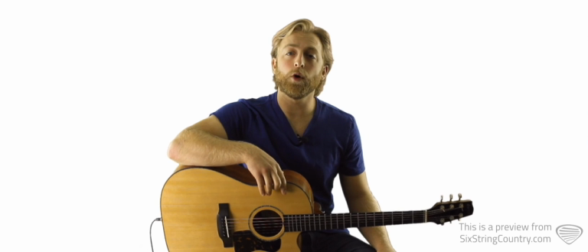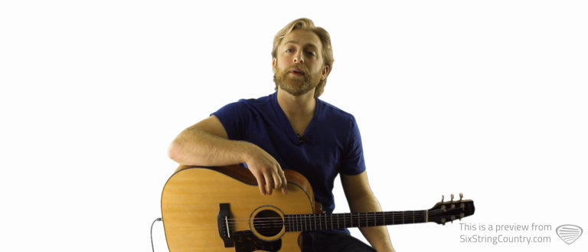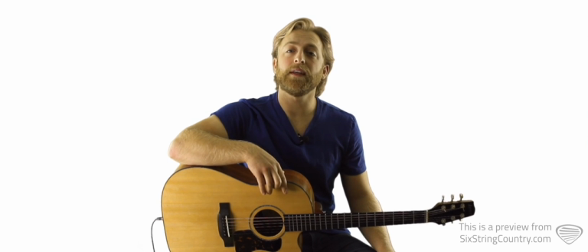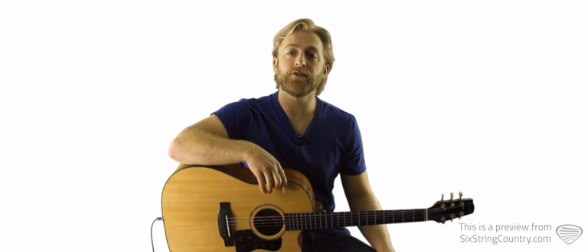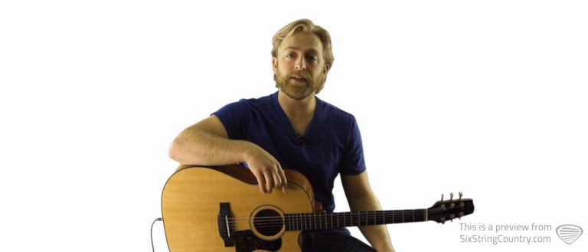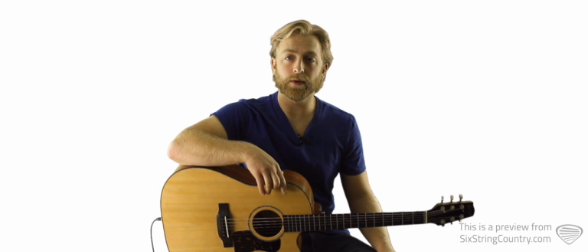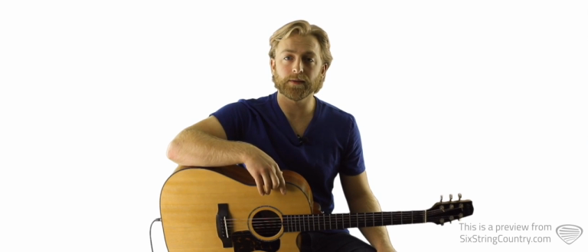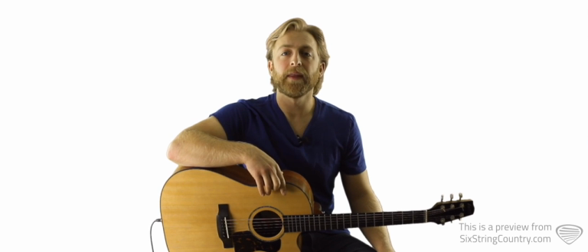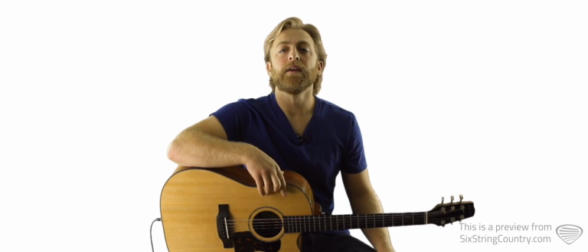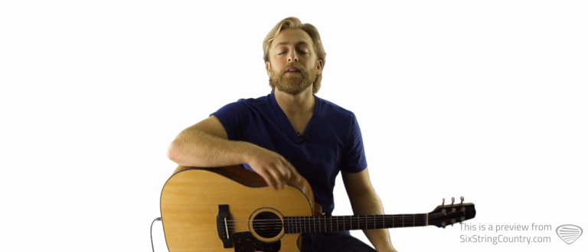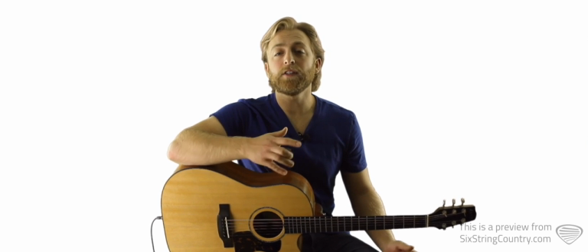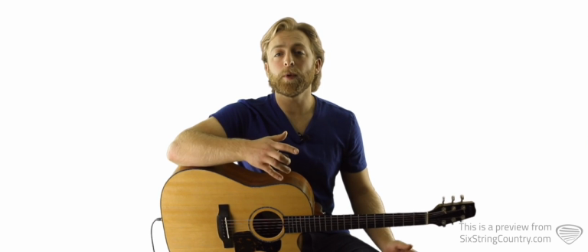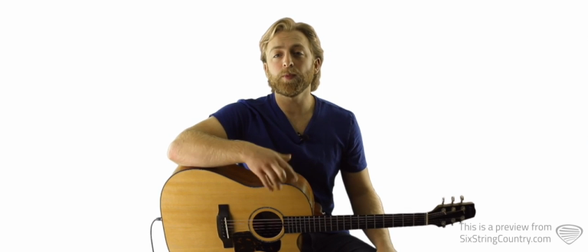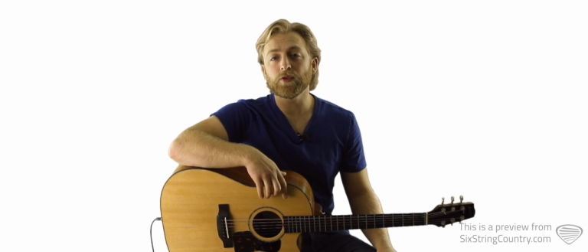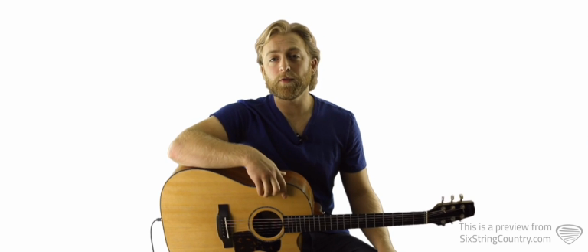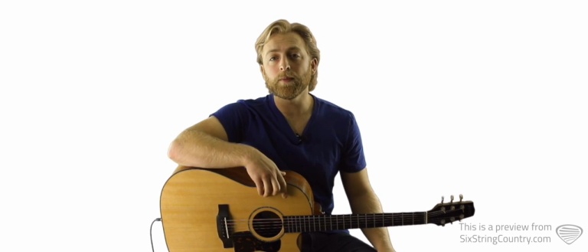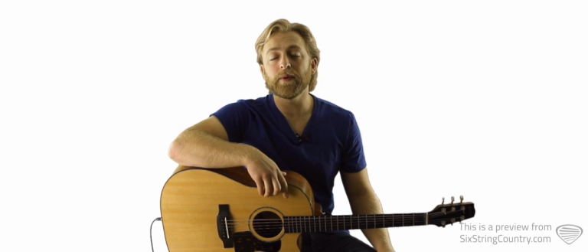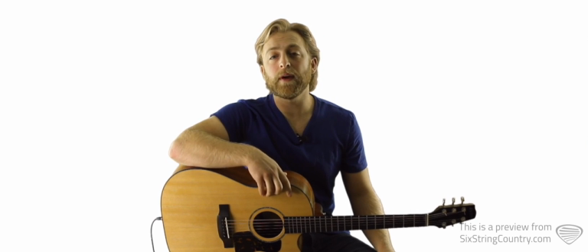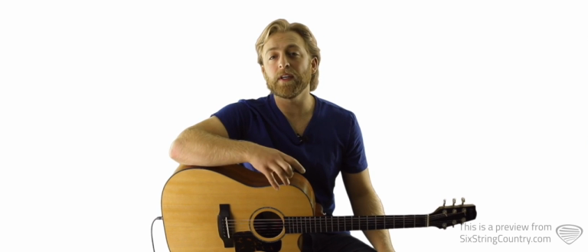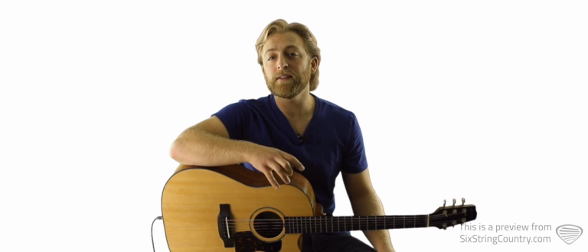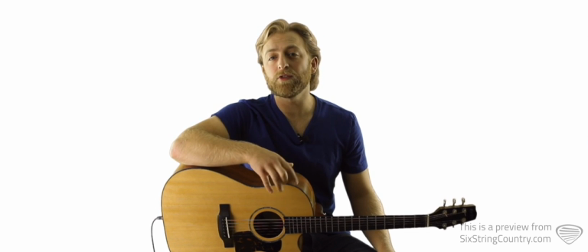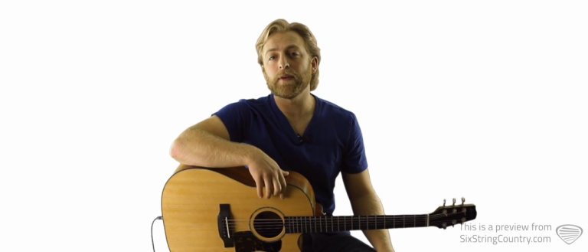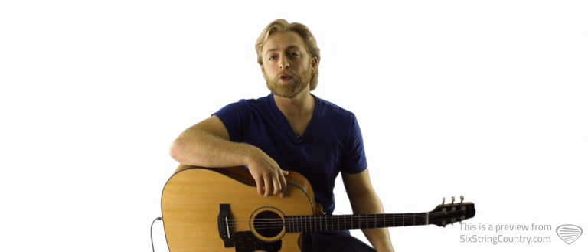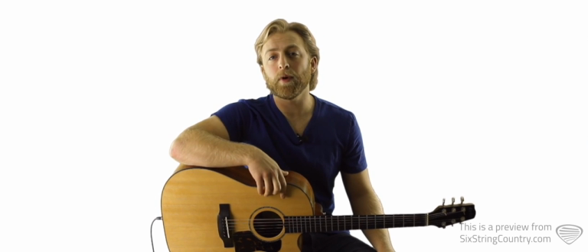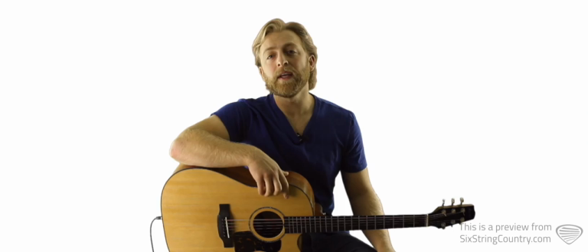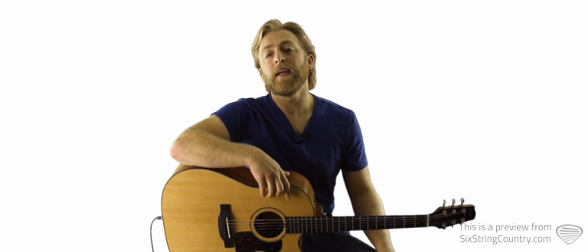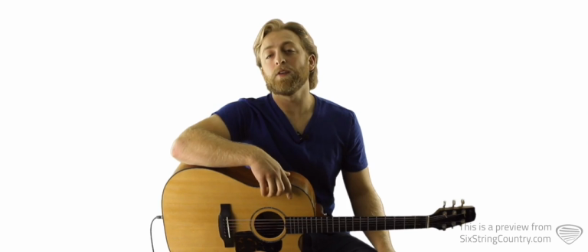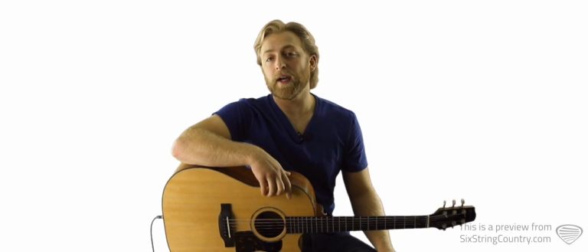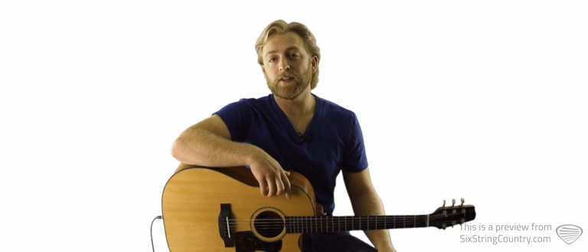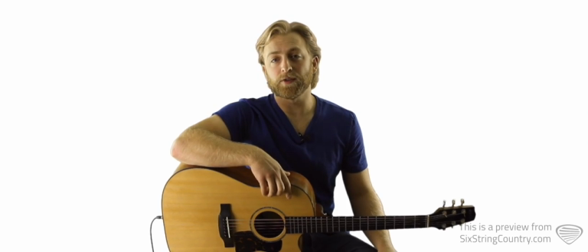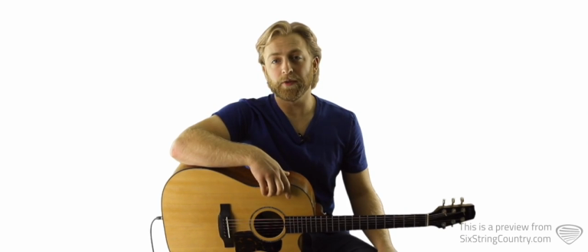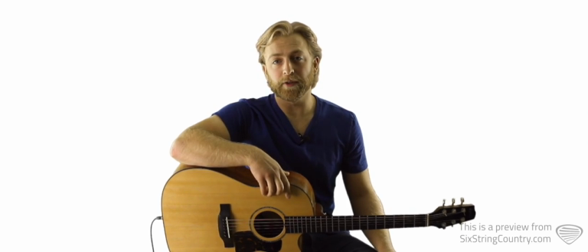We'll also teach an easier version with the capo on the fourth fret using open key of G chords. The lead guitar part's pretty straightforward, but we do have a nice intro and outro part, and a rocking guitar solo to learn.